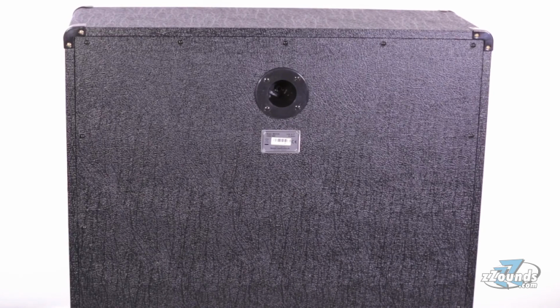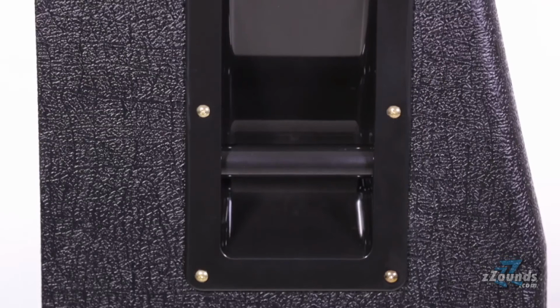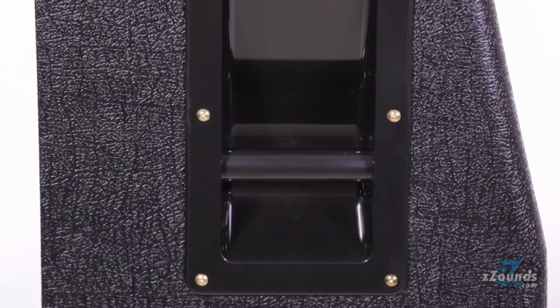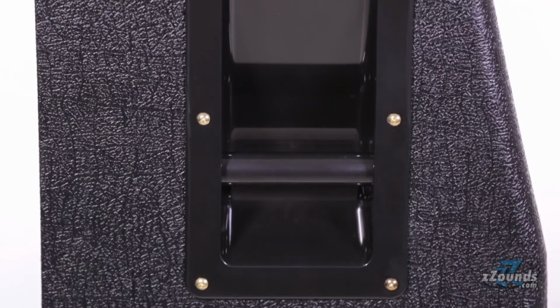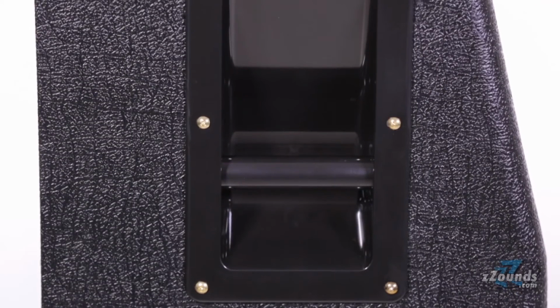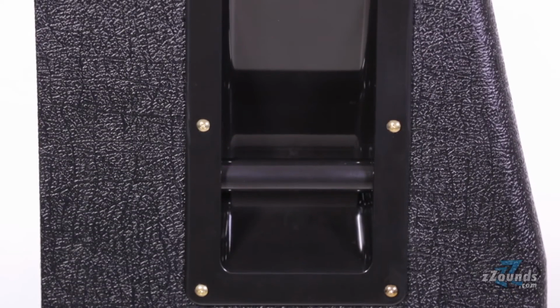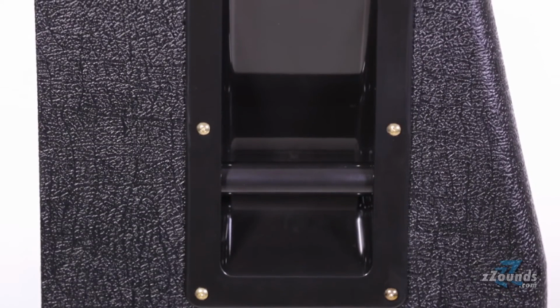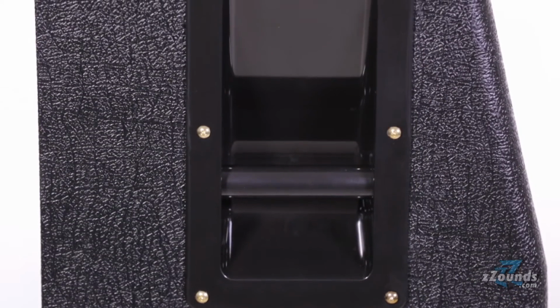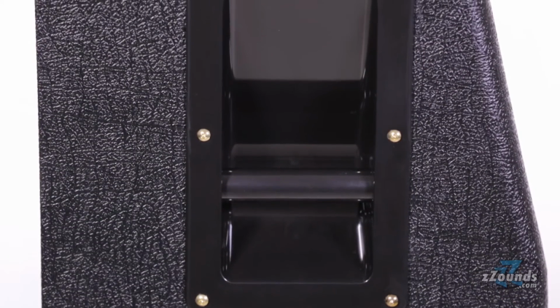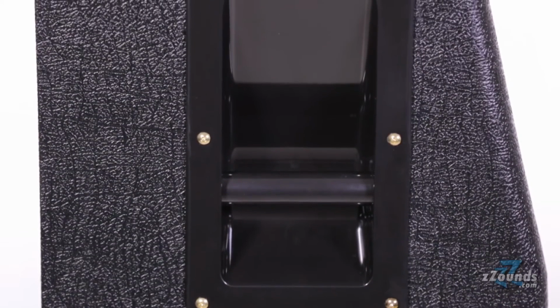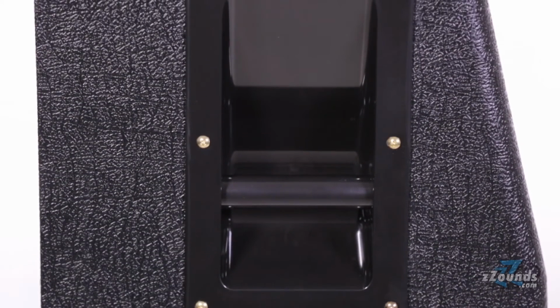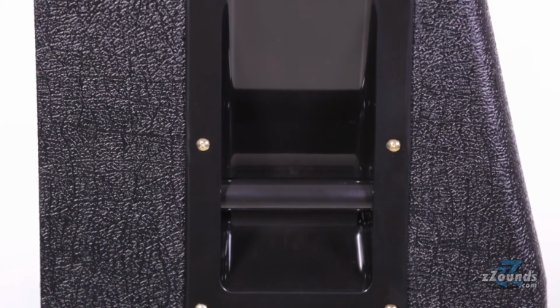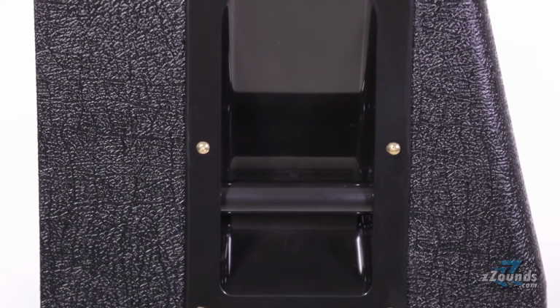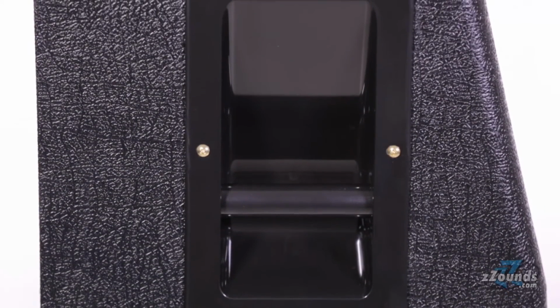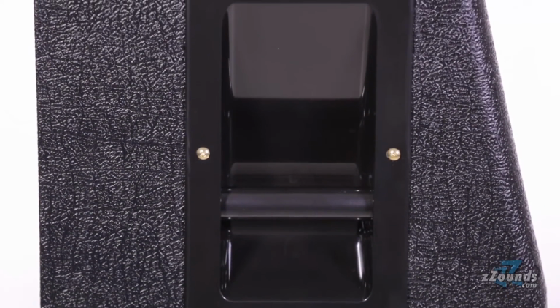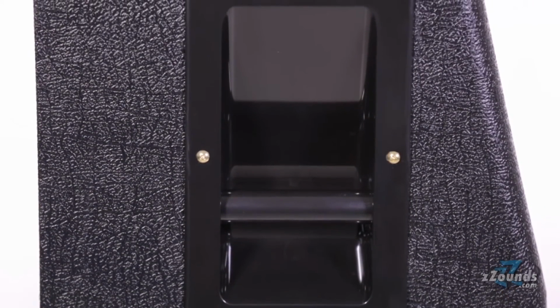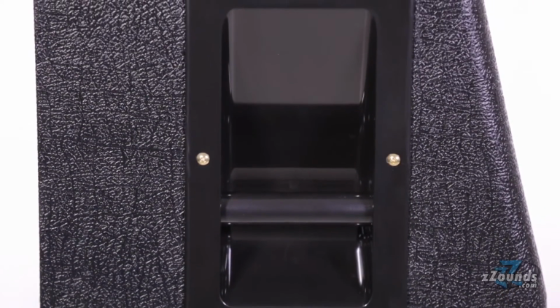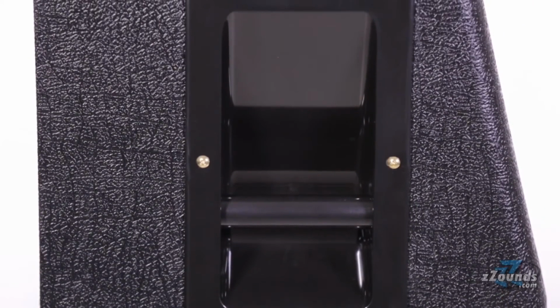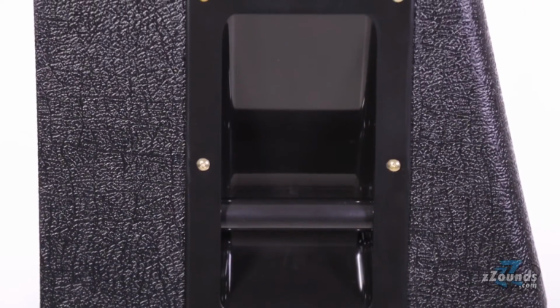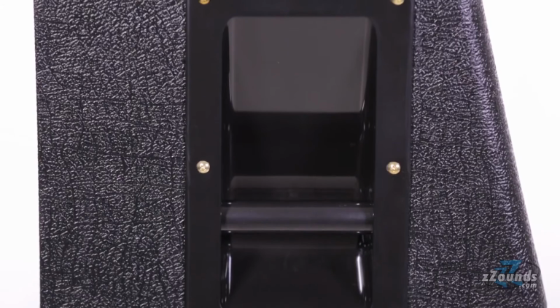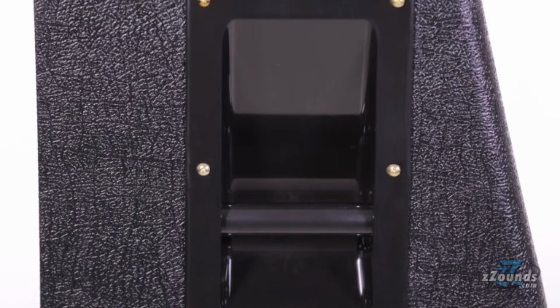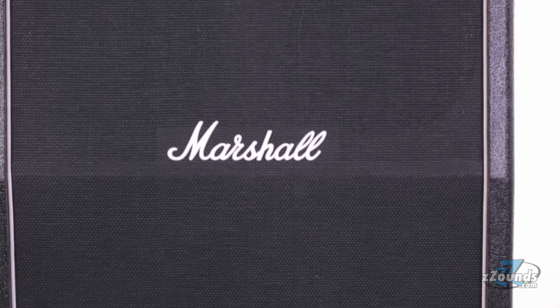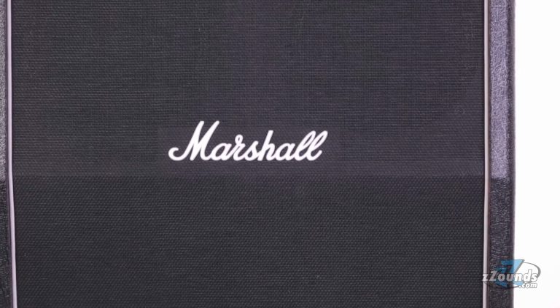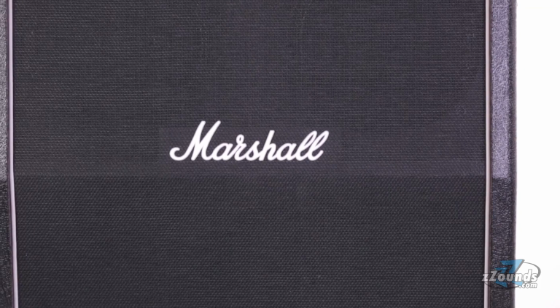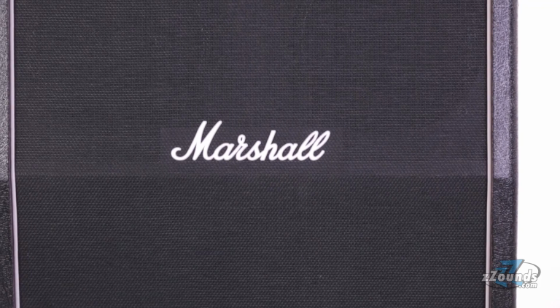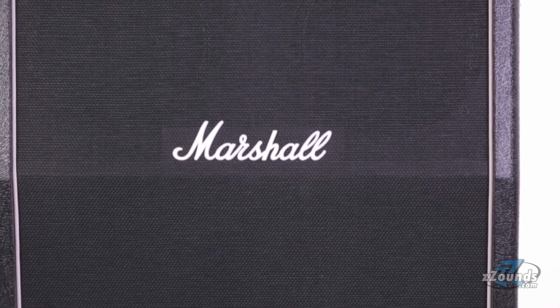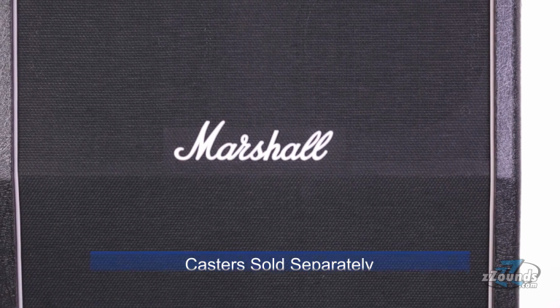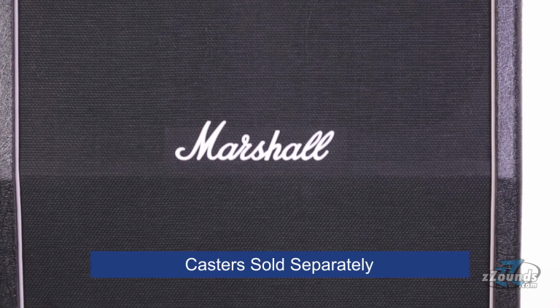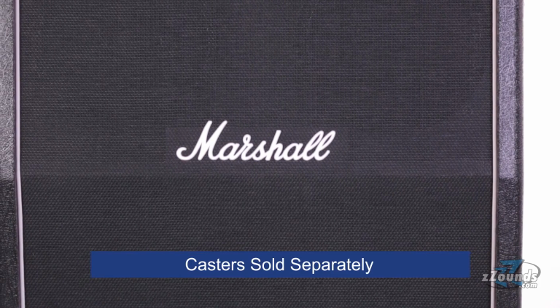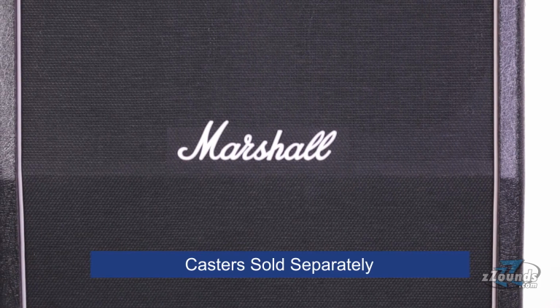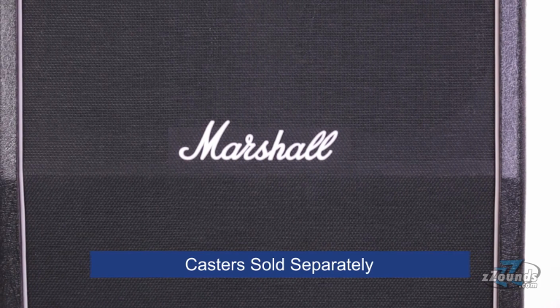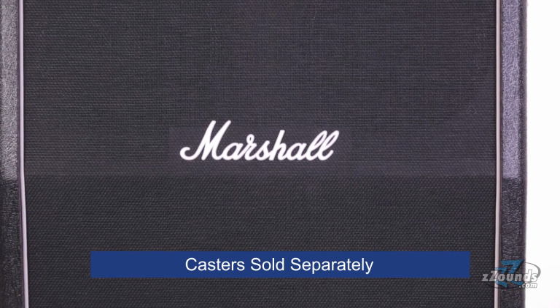Each side of the cabinet has recessed handles for easy transport. It also has sockets on the bottom for use with casters.